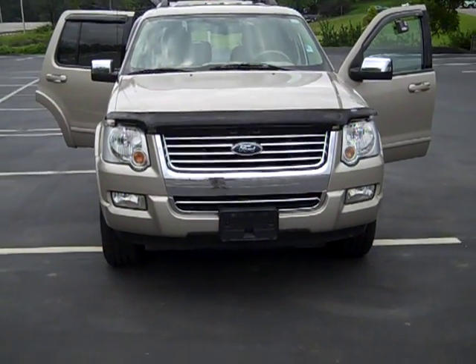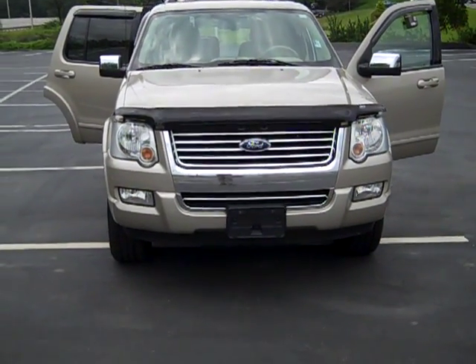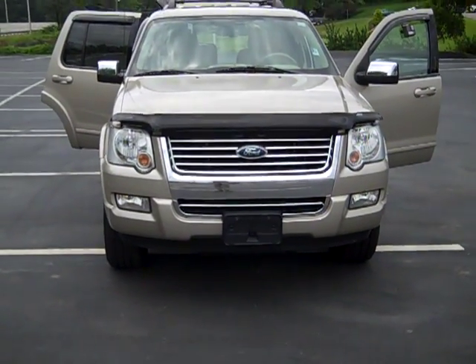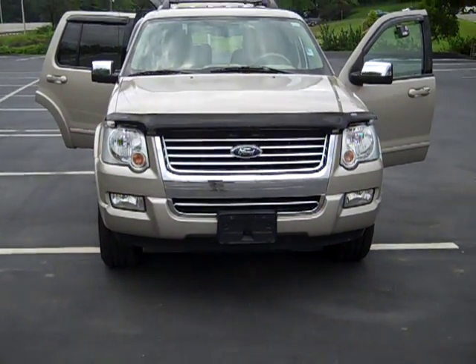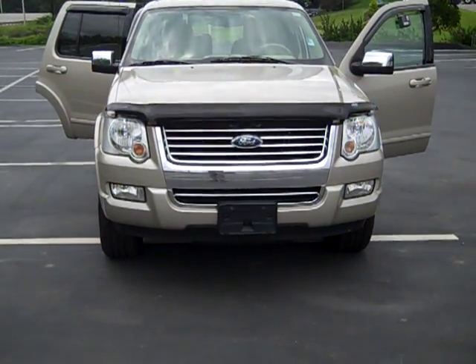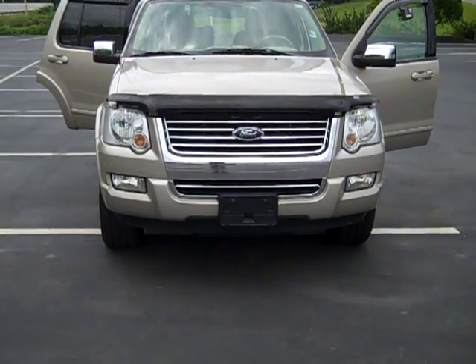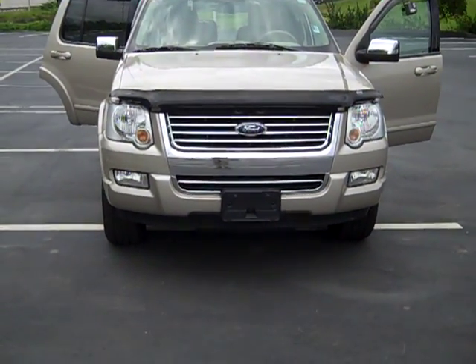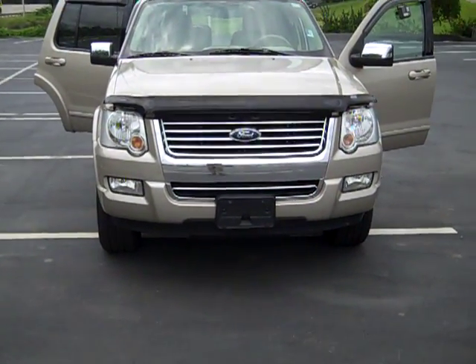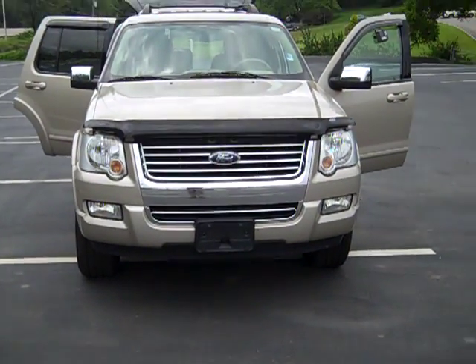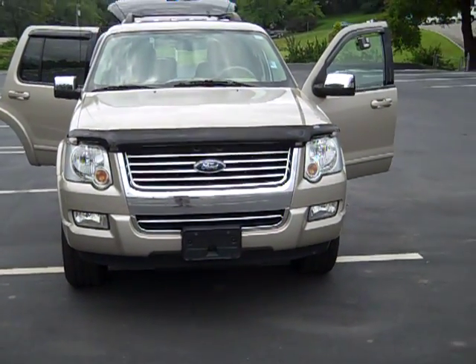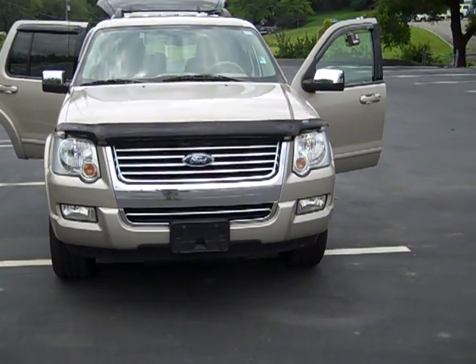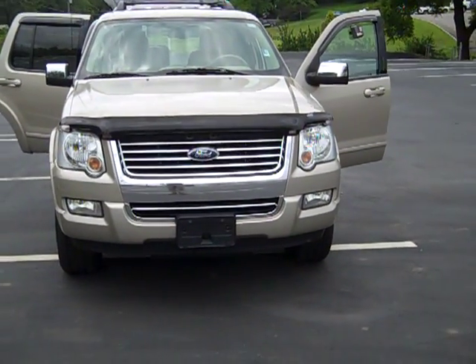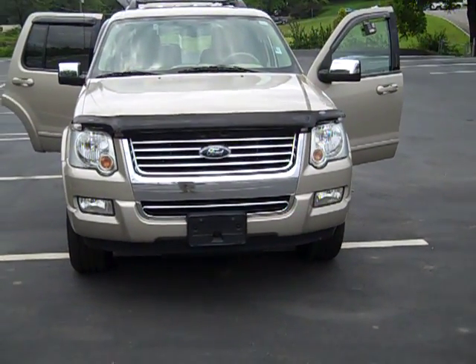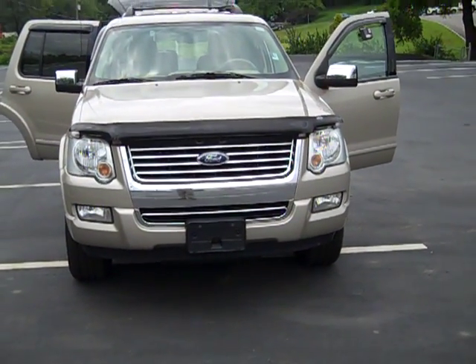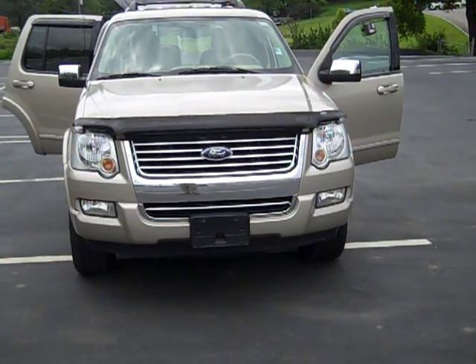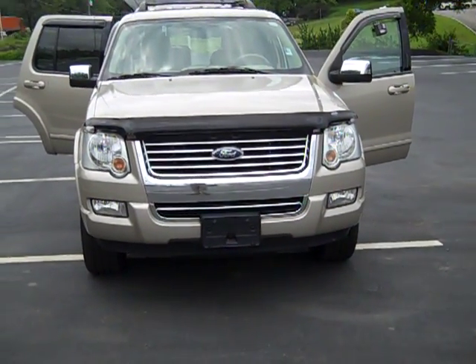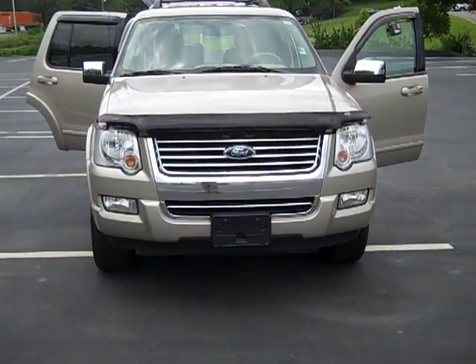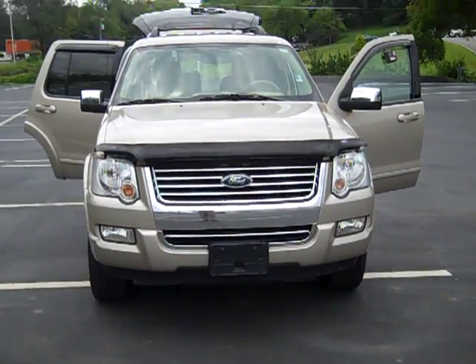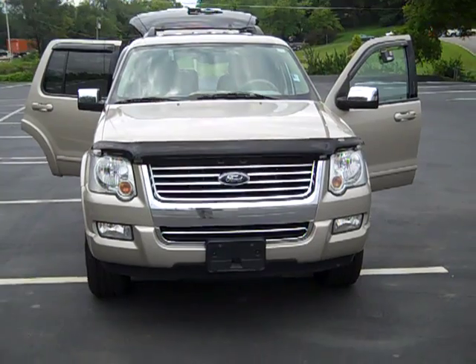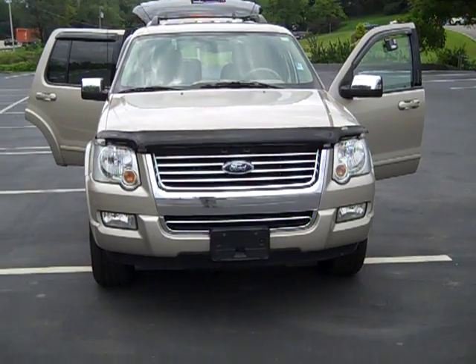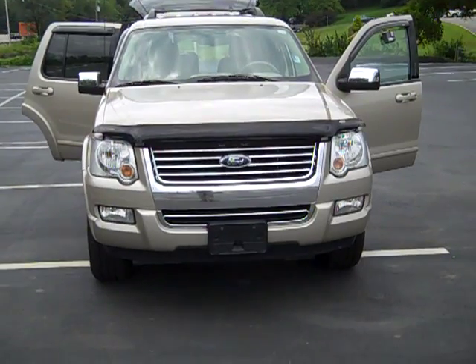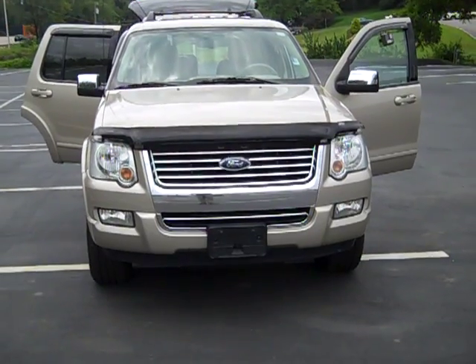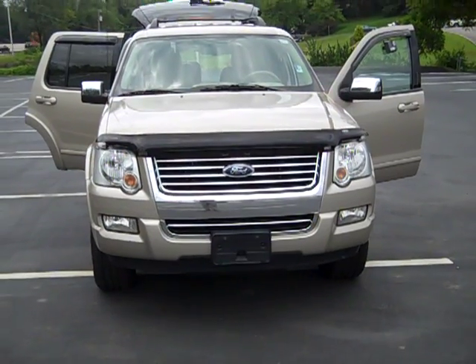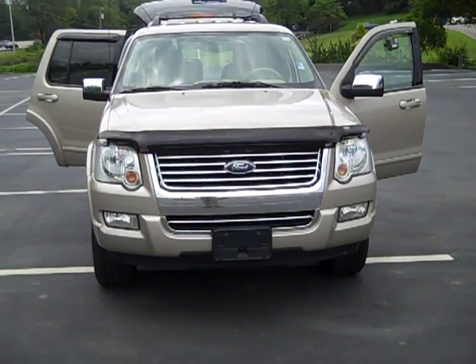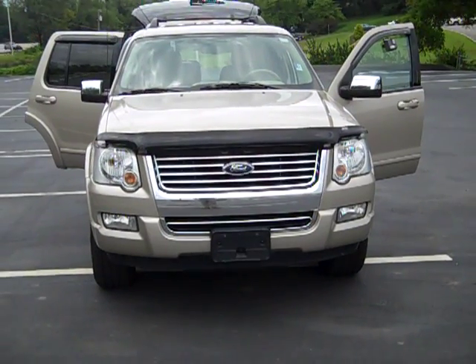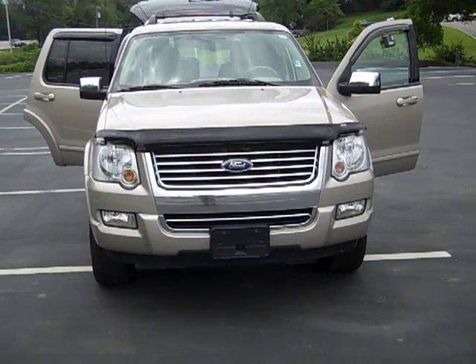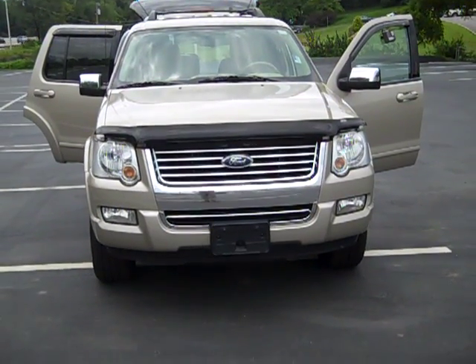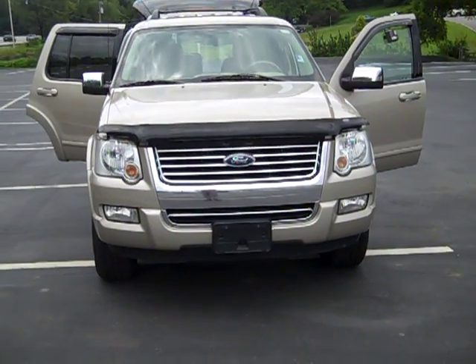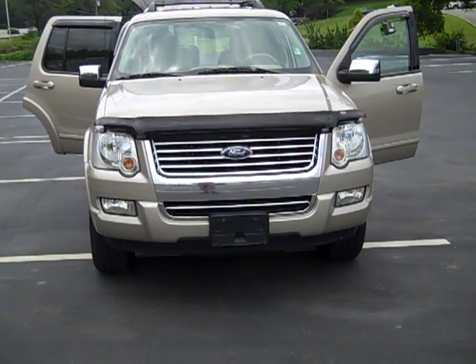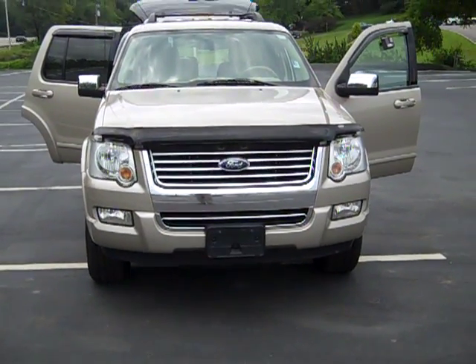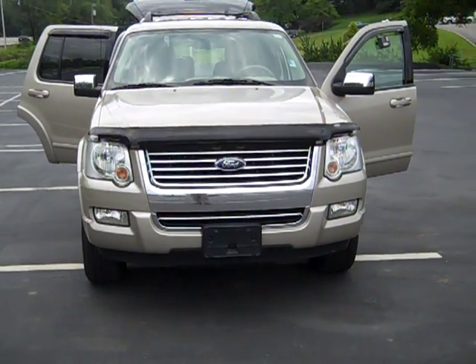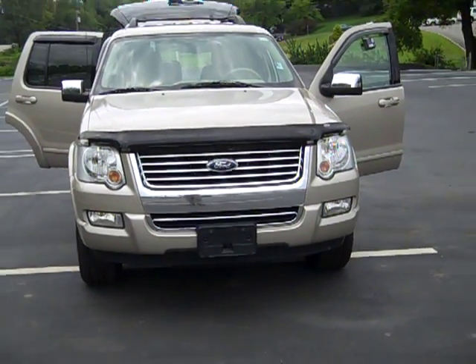2006 Limited Explorer. It's four wheel drive. Just let me know what you think — 687-2100.